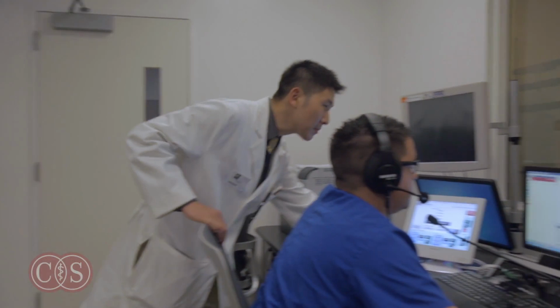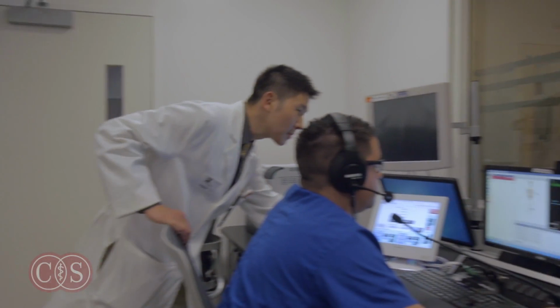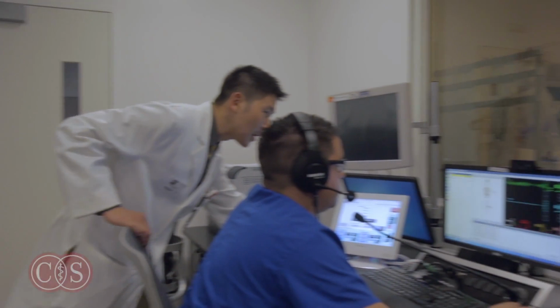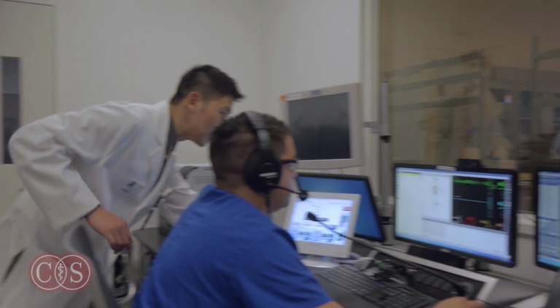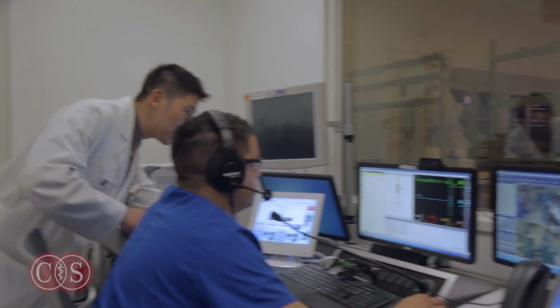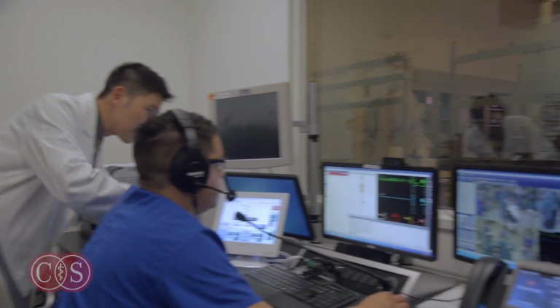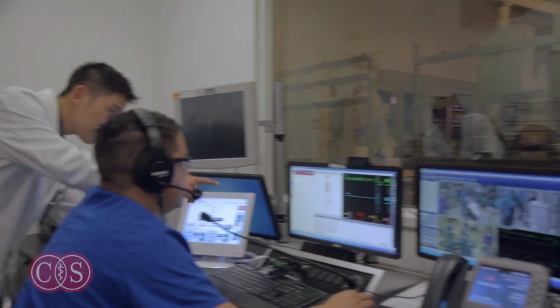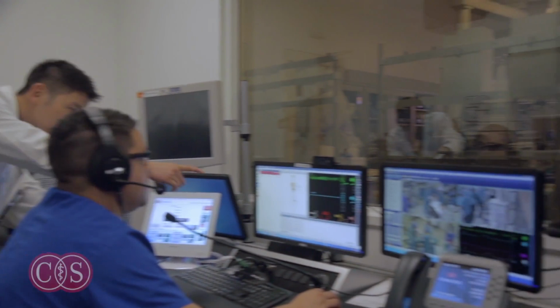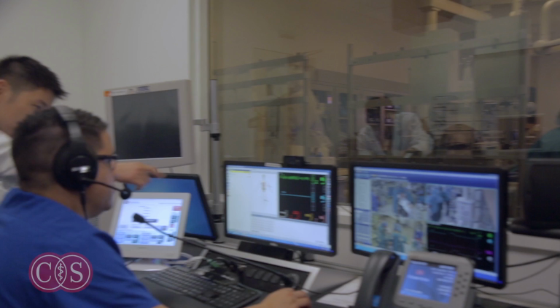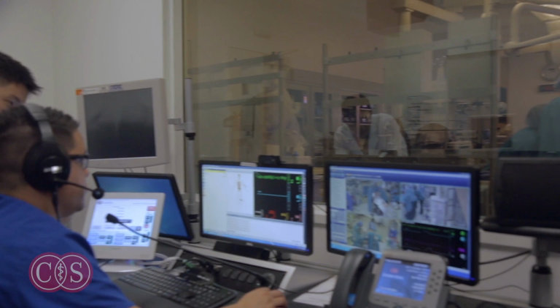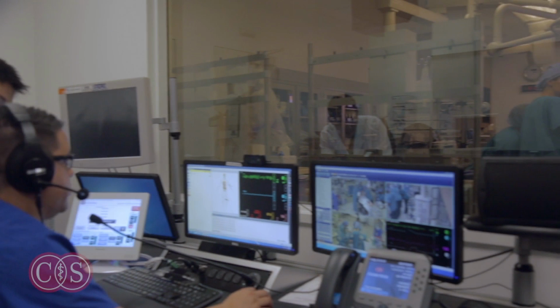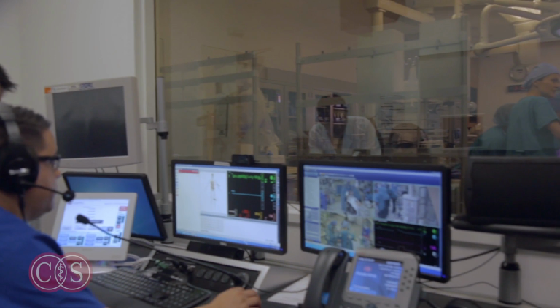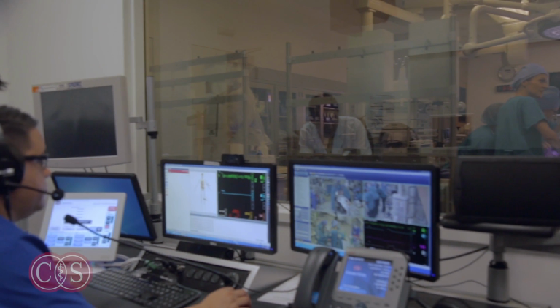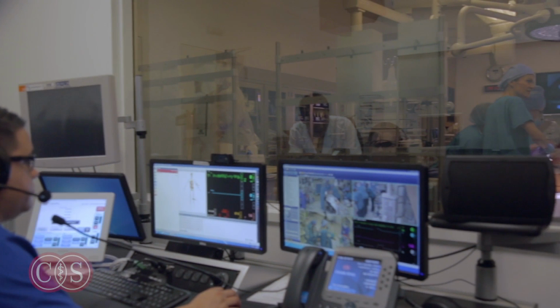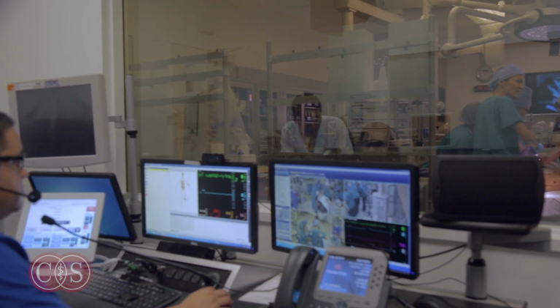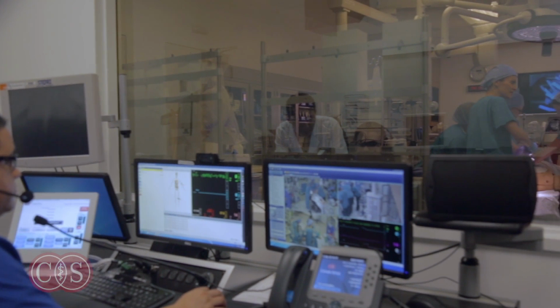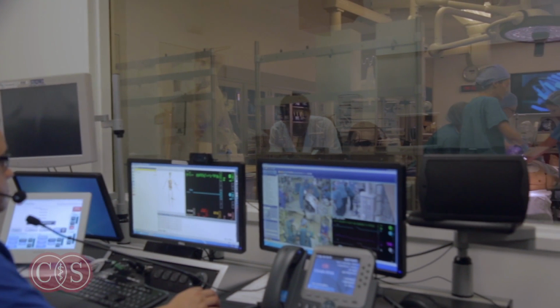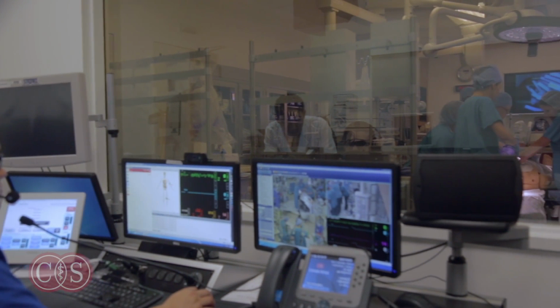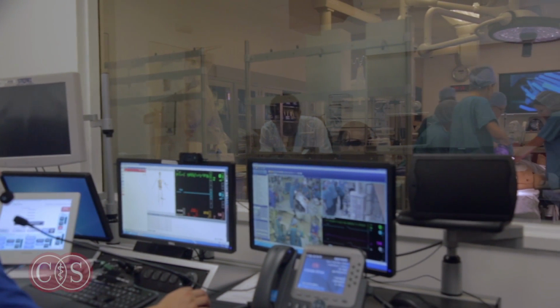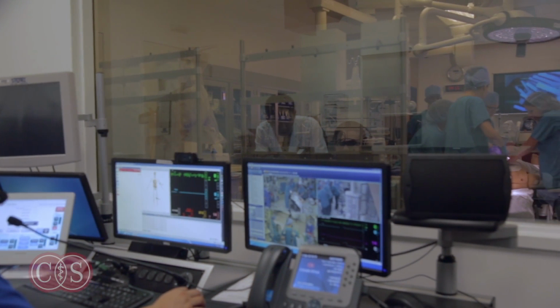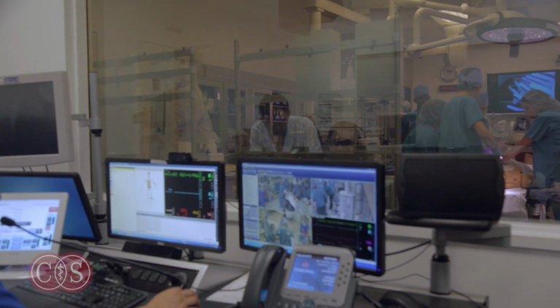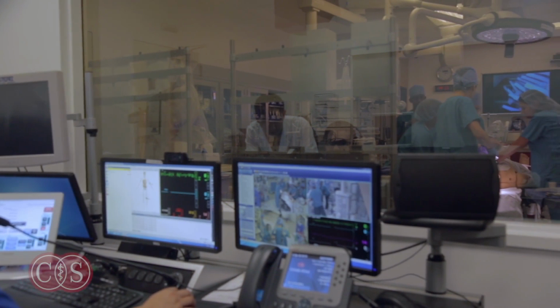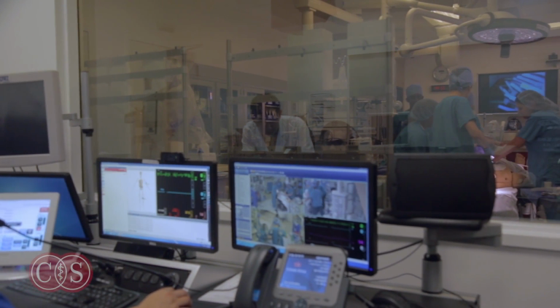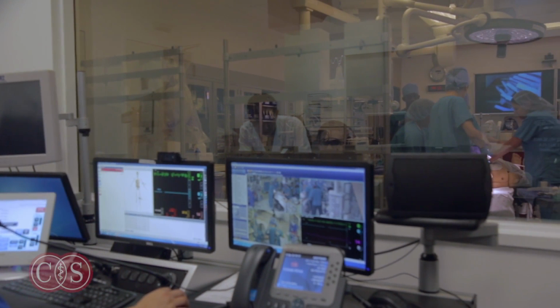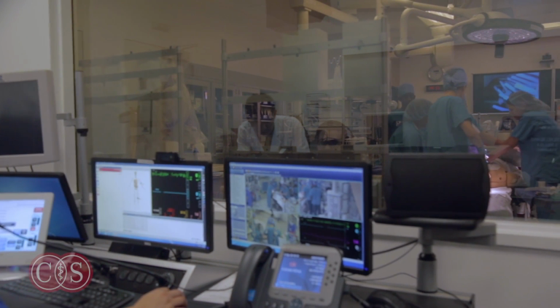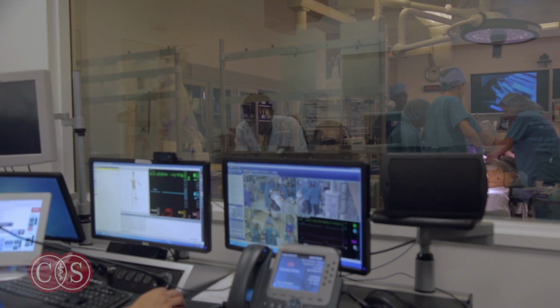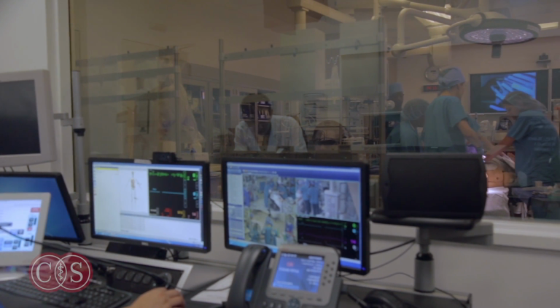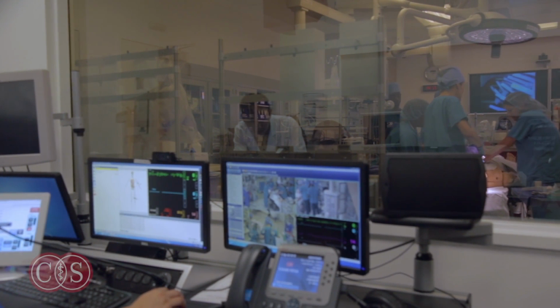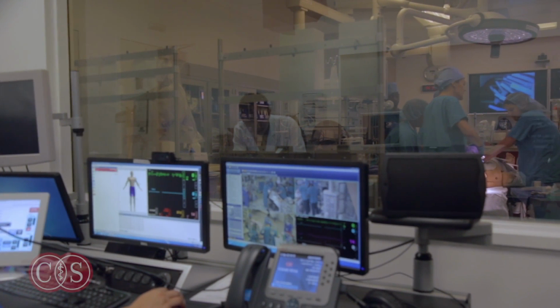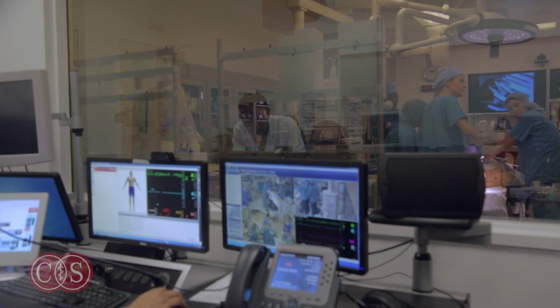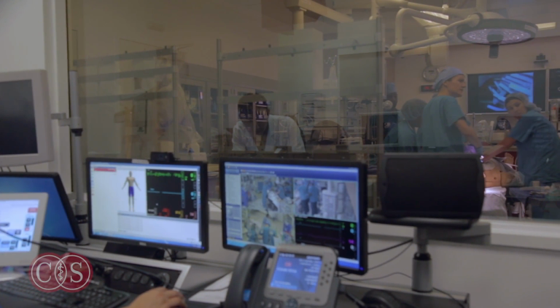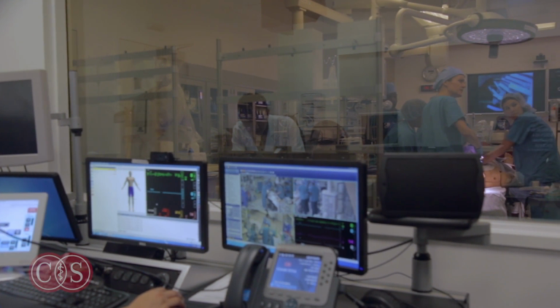How are they doing? I'm doing good. Looks like the vitals are stable. Nice.